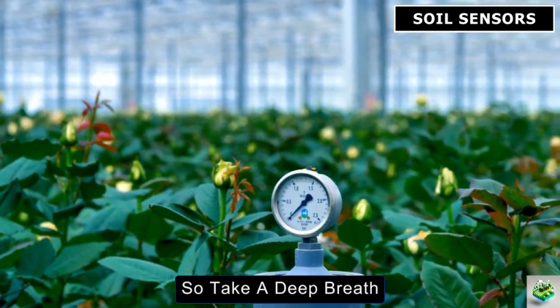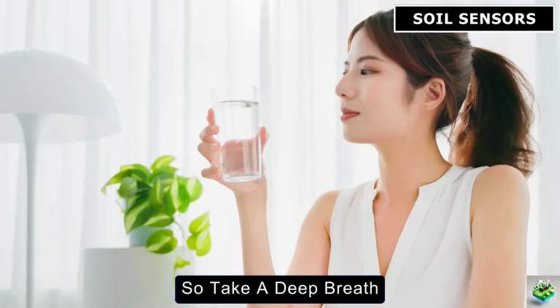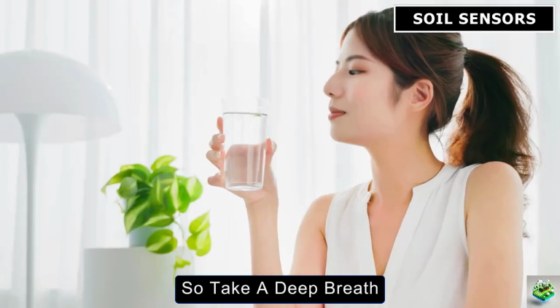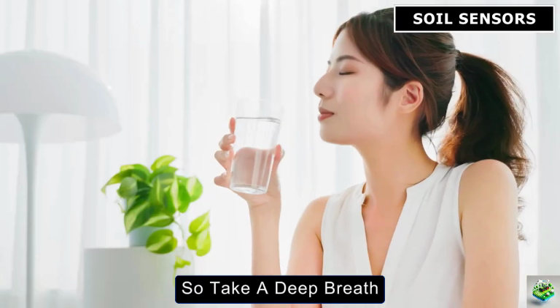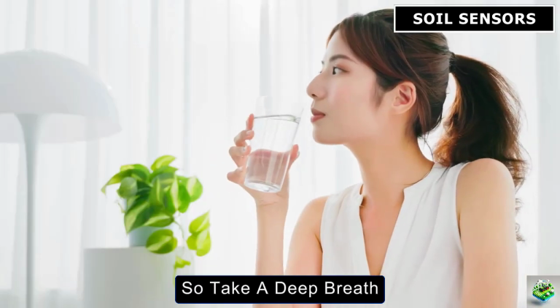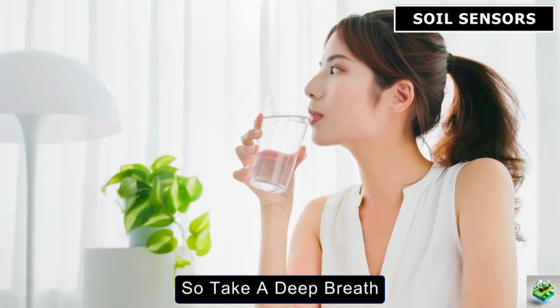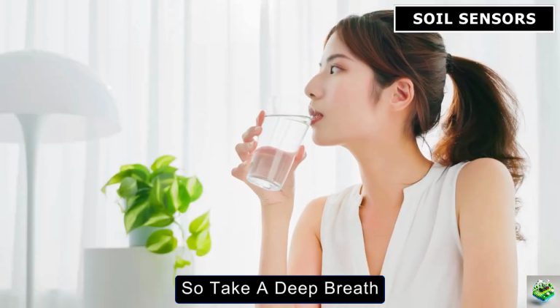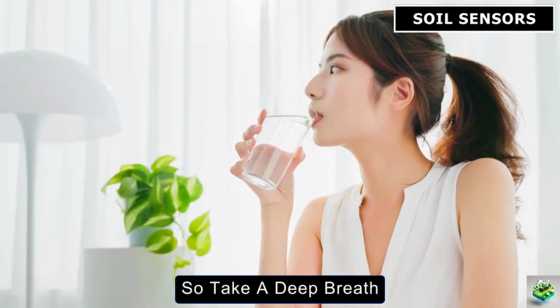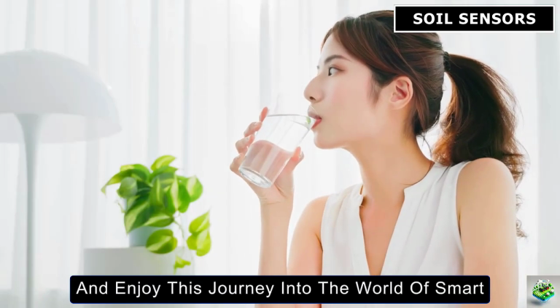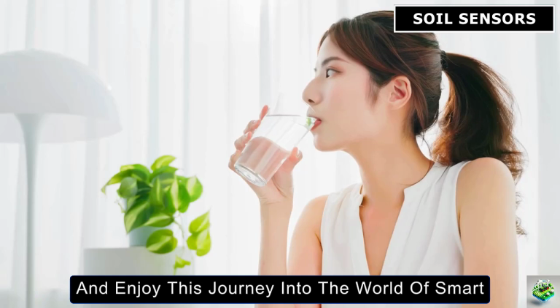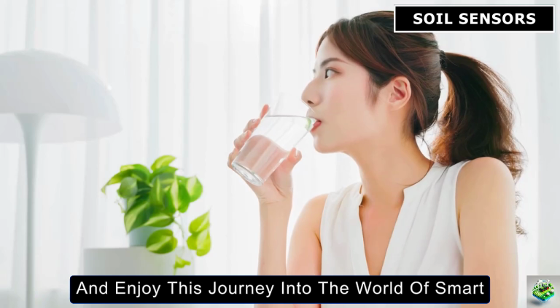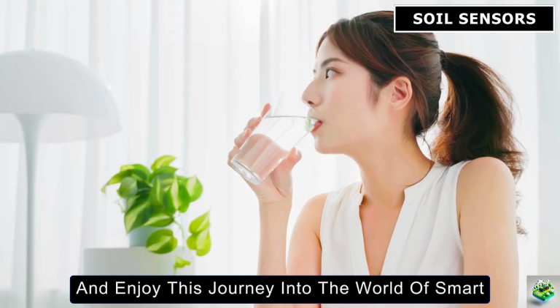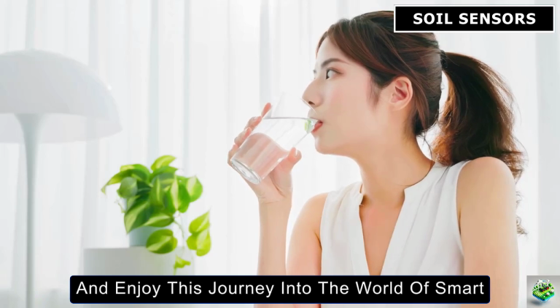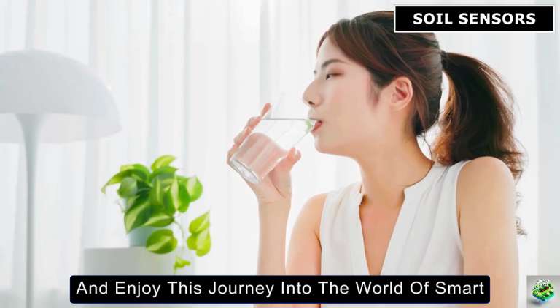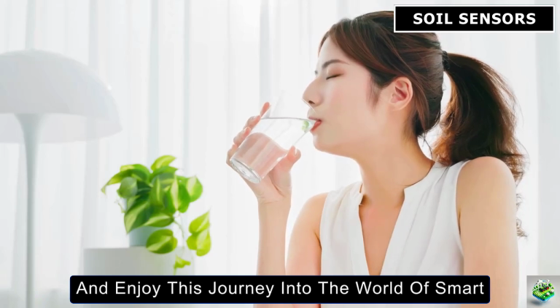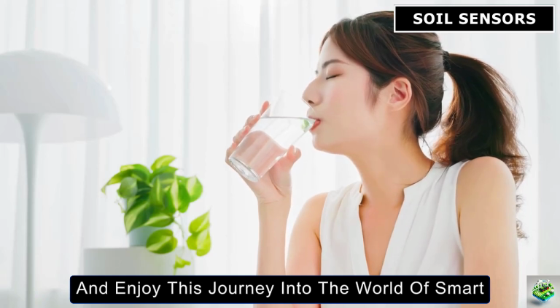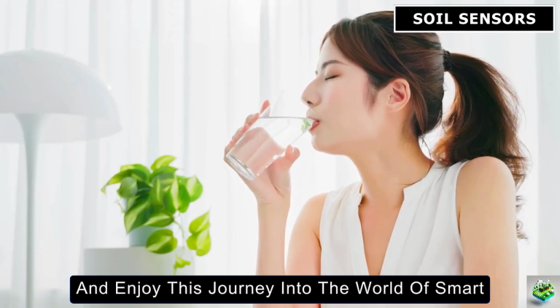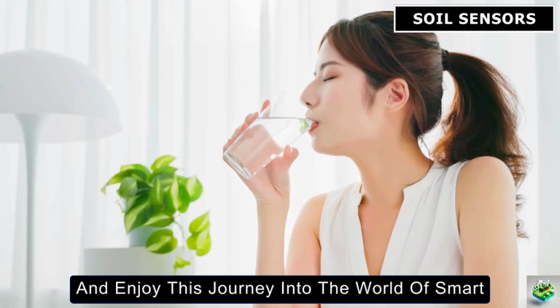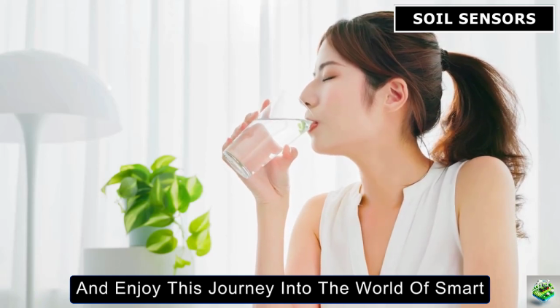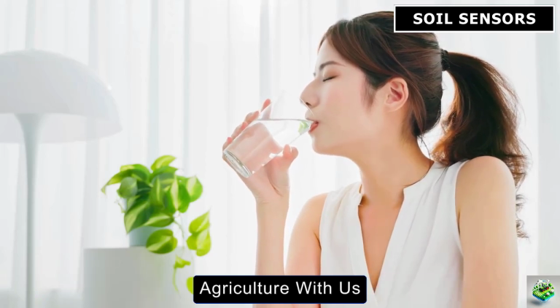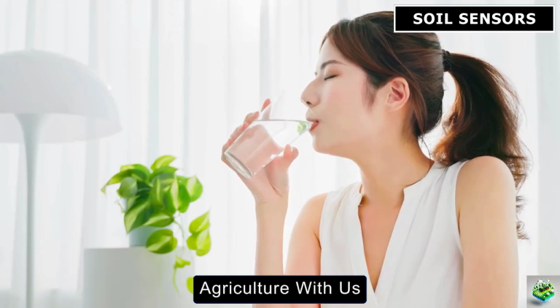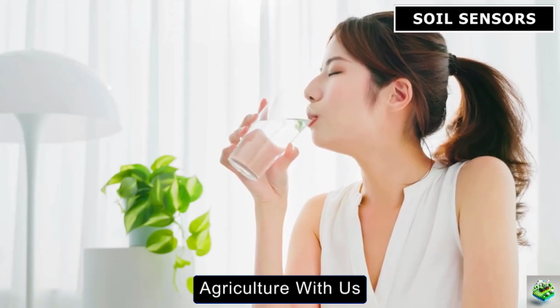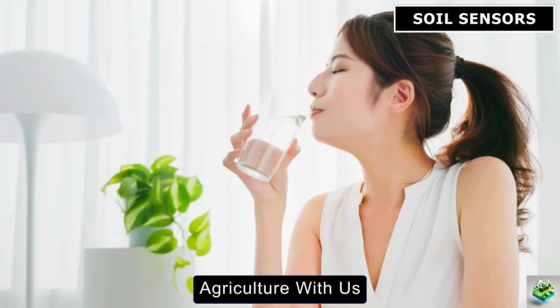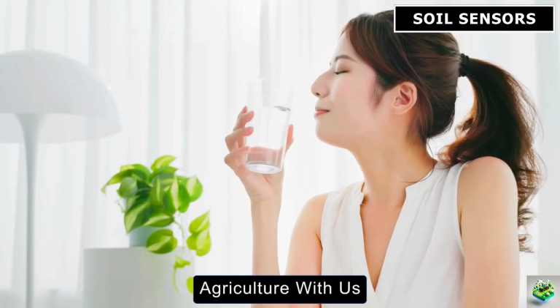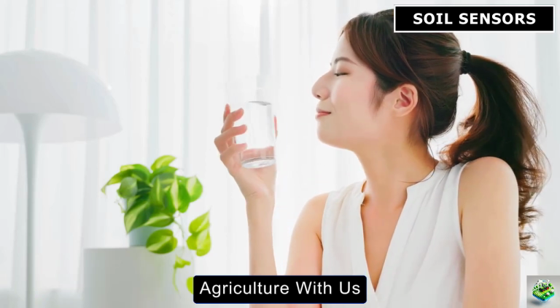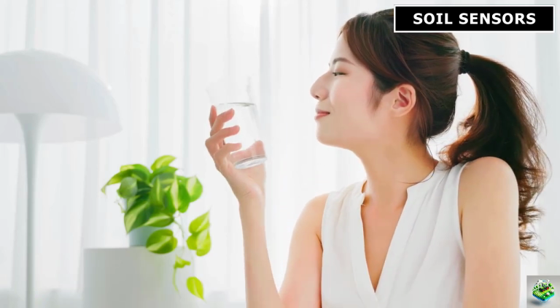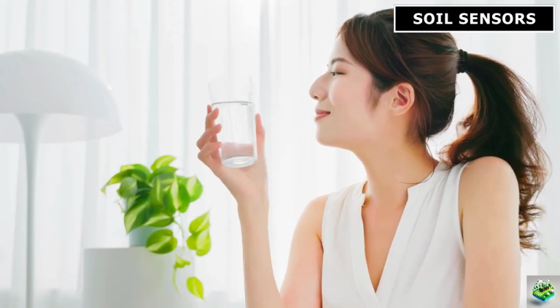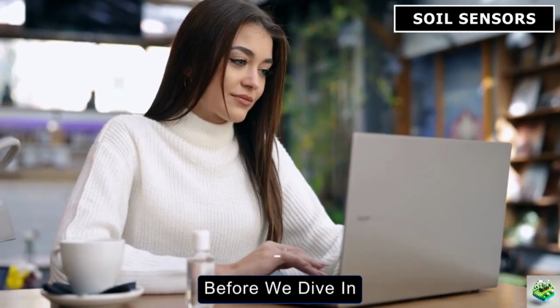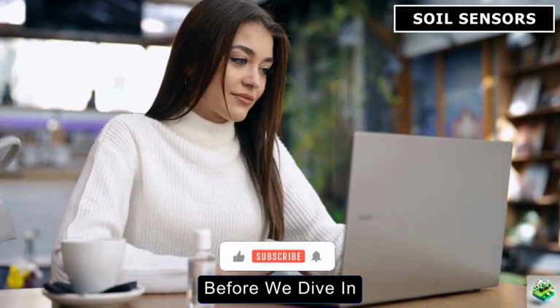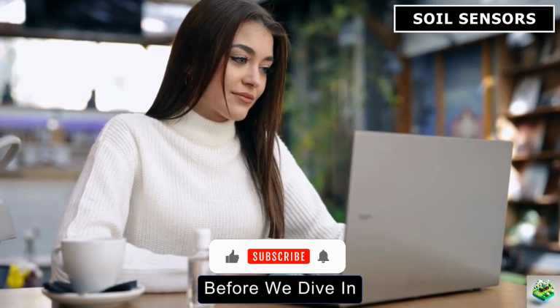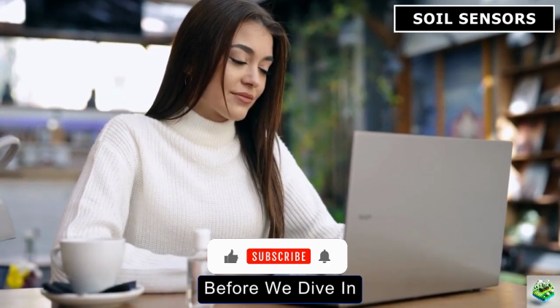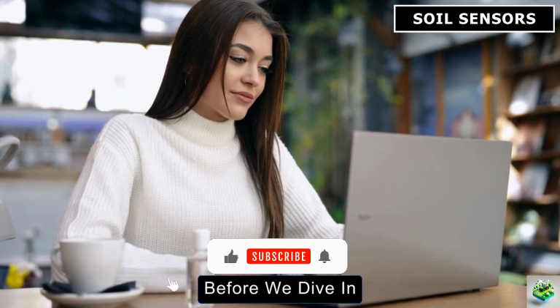So take a deep breath and enjoy this journey into the world of smart agriculture with us.